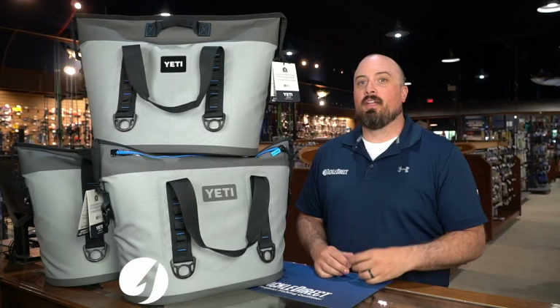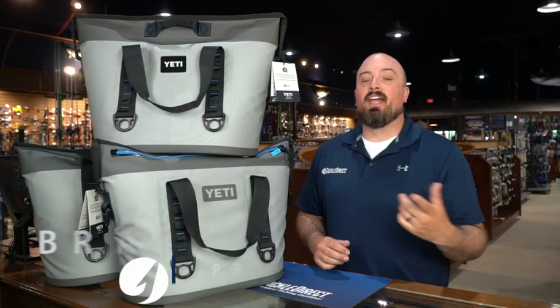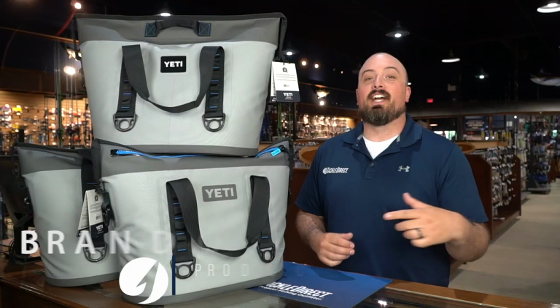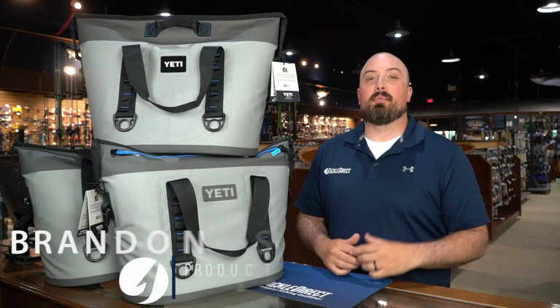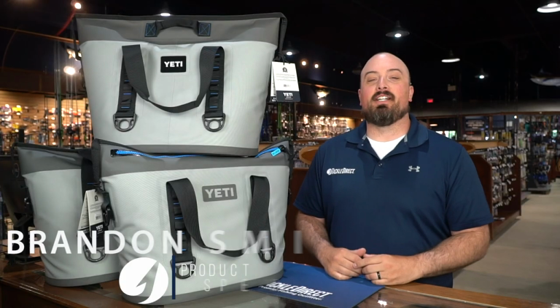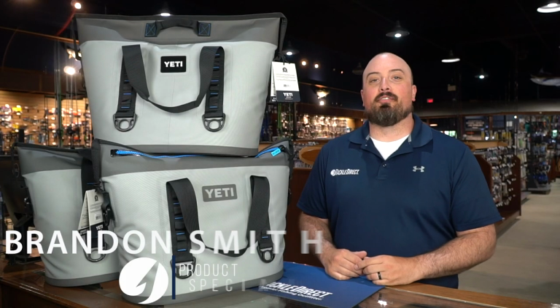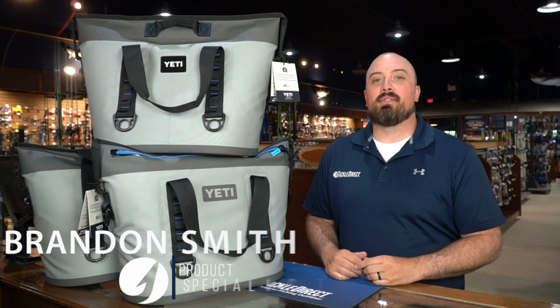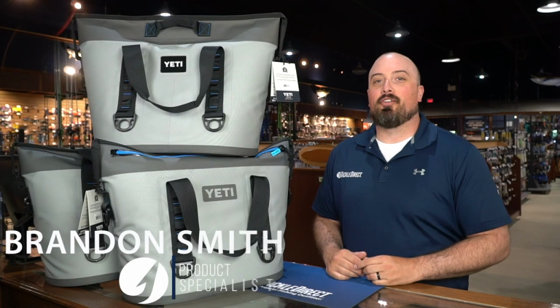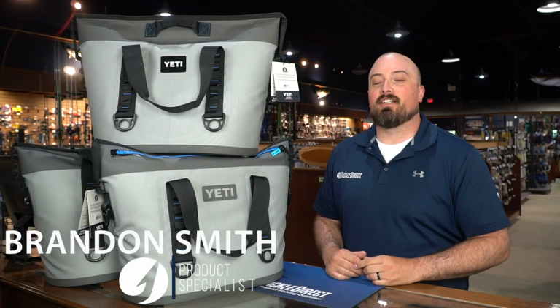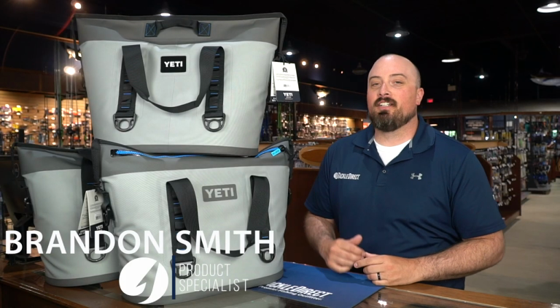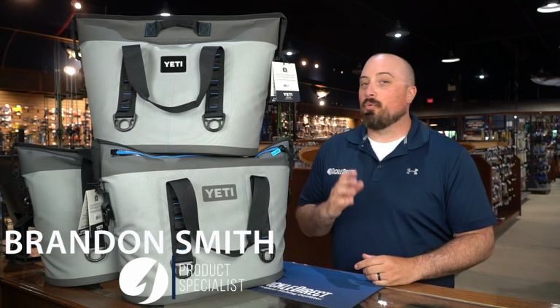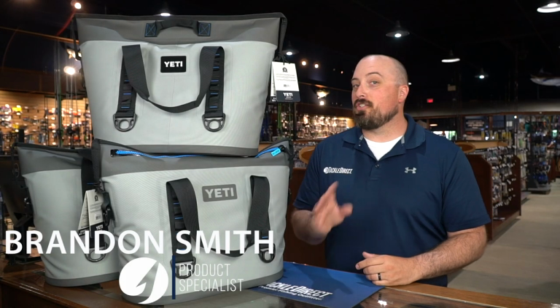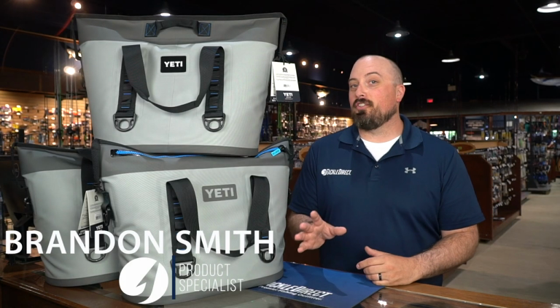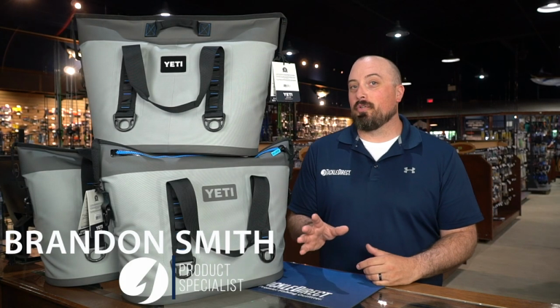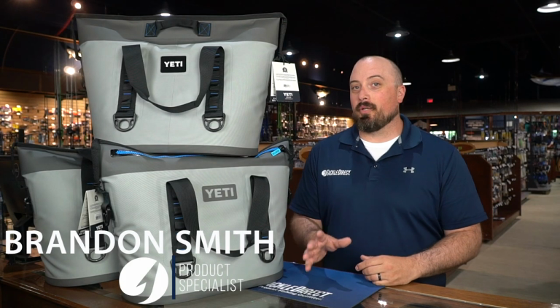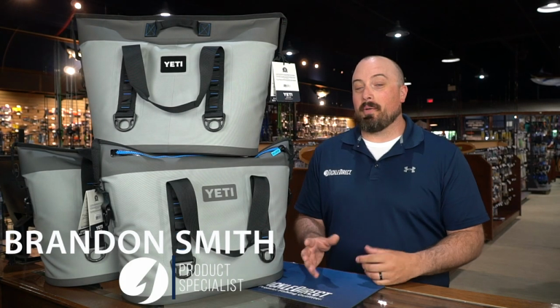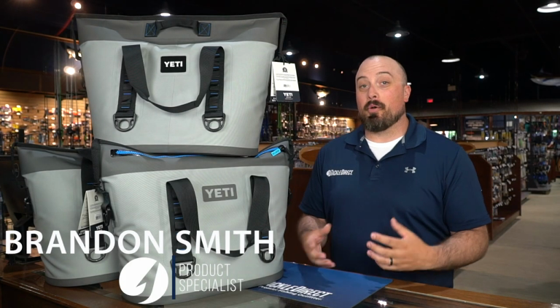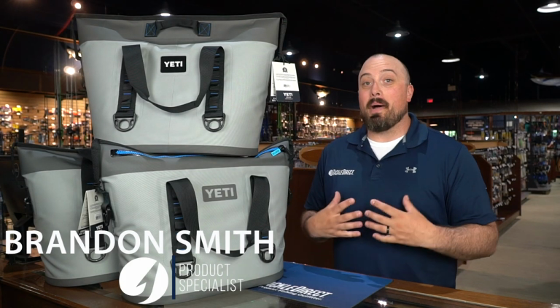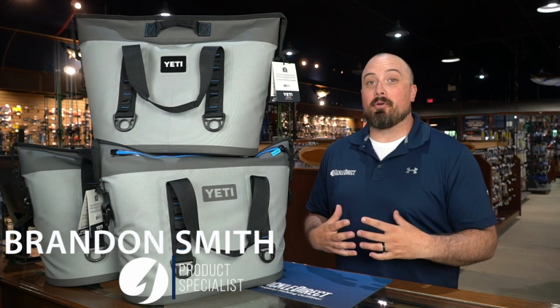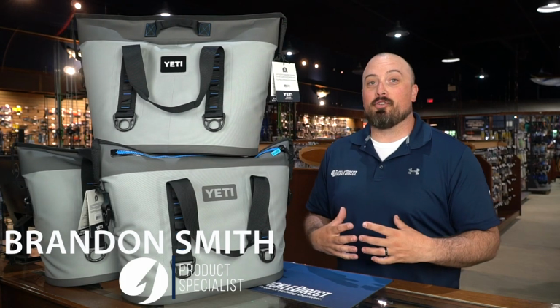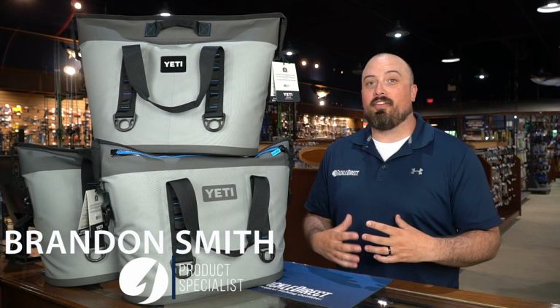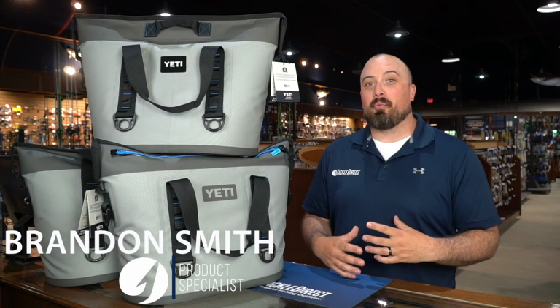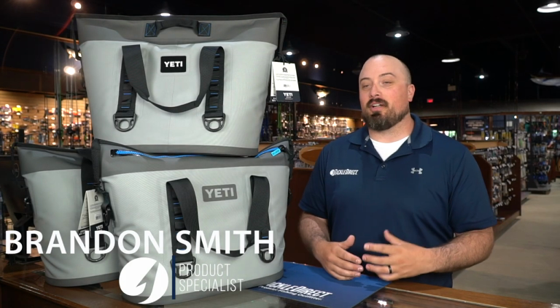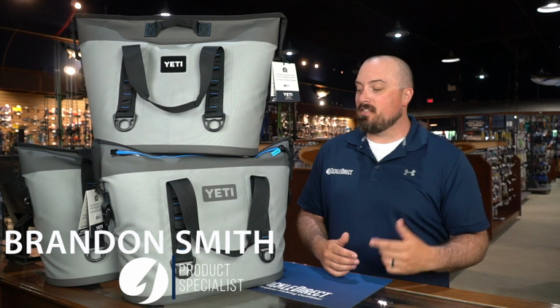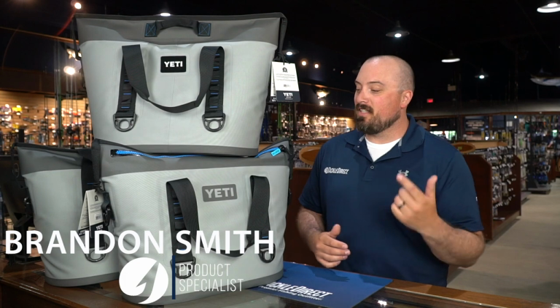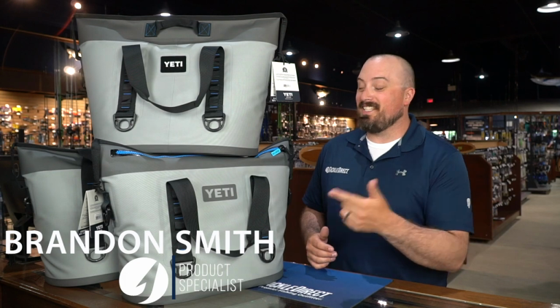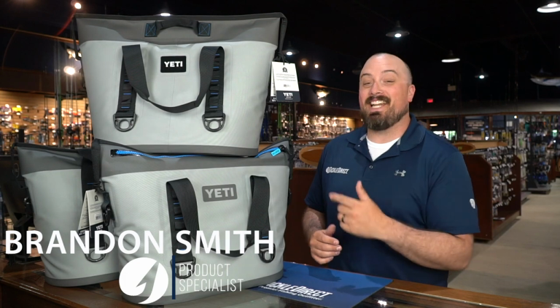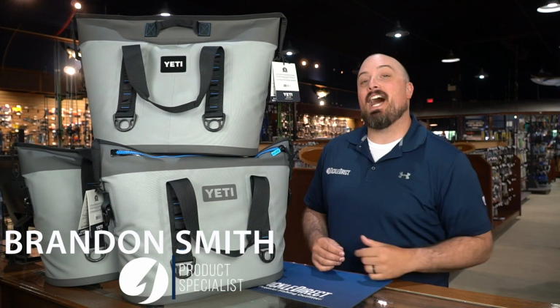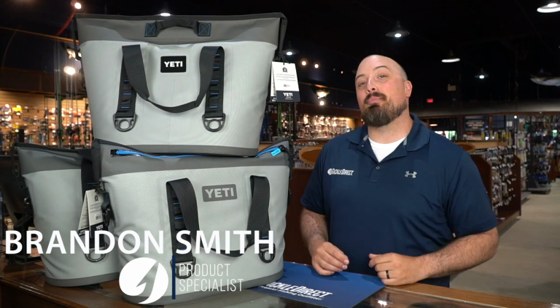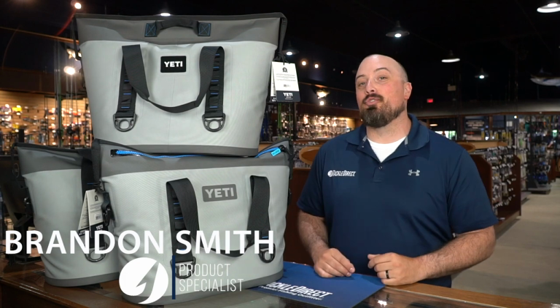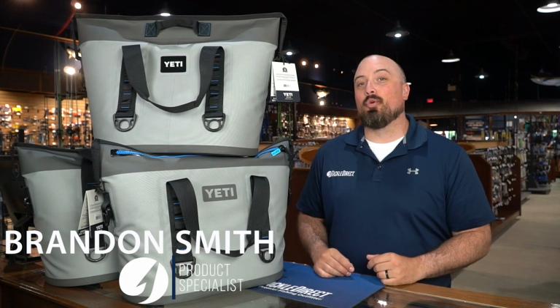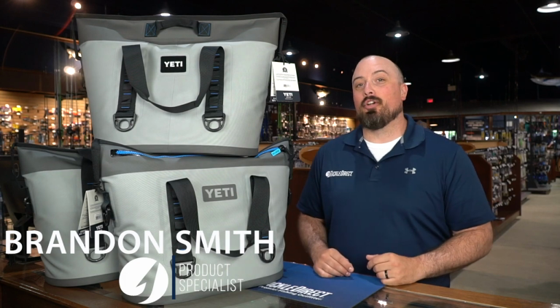Hey guys, Brandon here from Tackle Direct. I want to talk to you real quick about one of my personal favorite products — it's the Yeti Hopper II cooler.